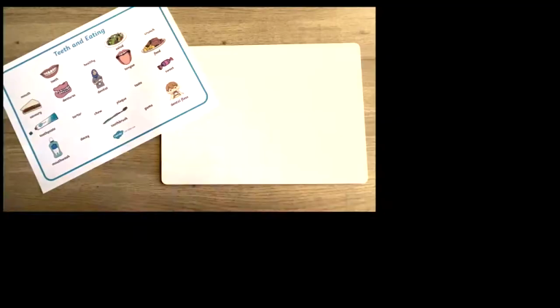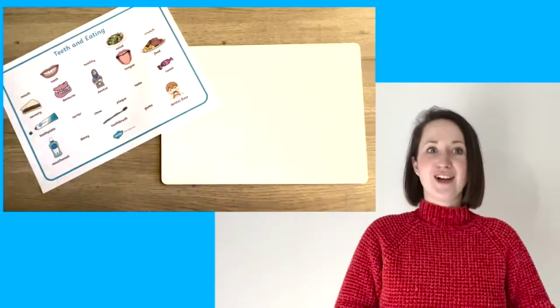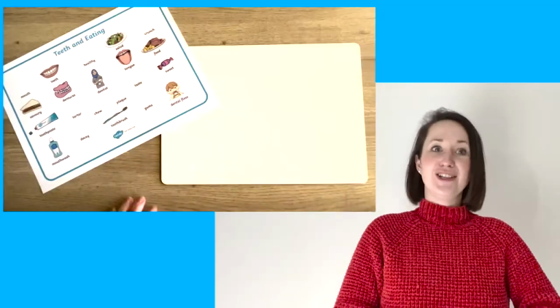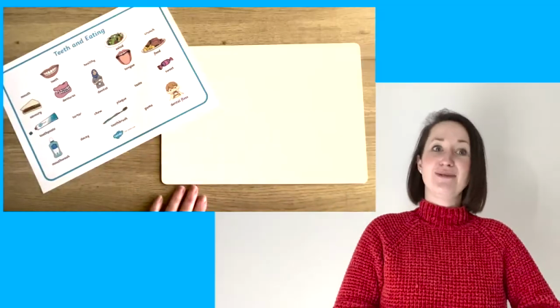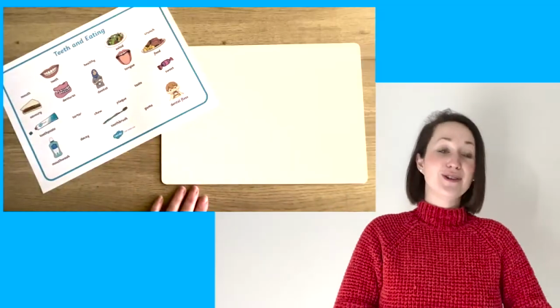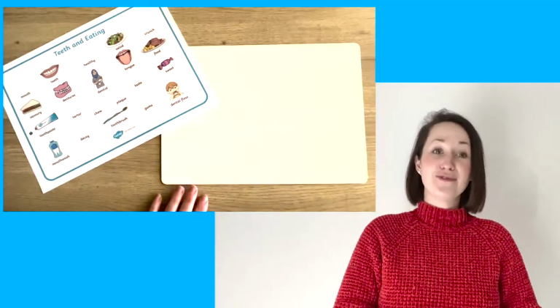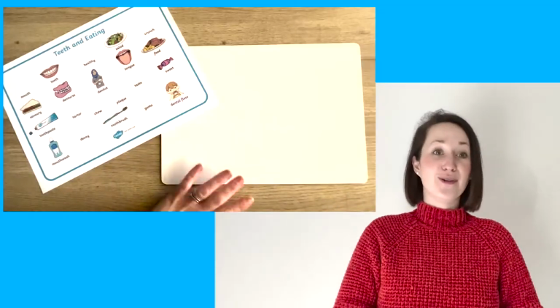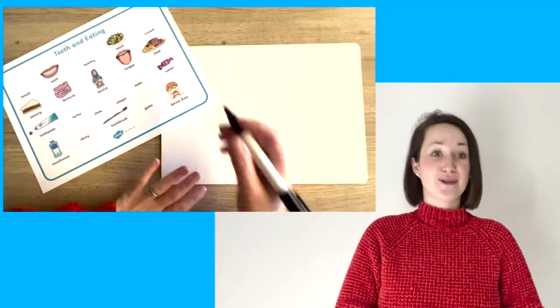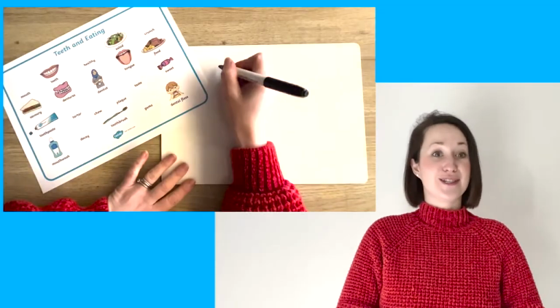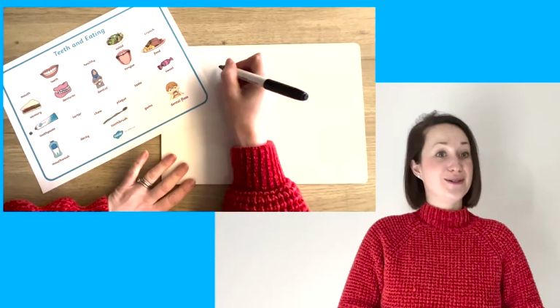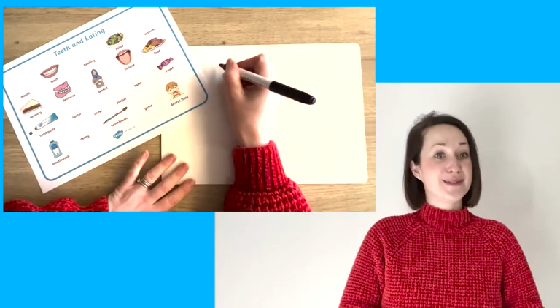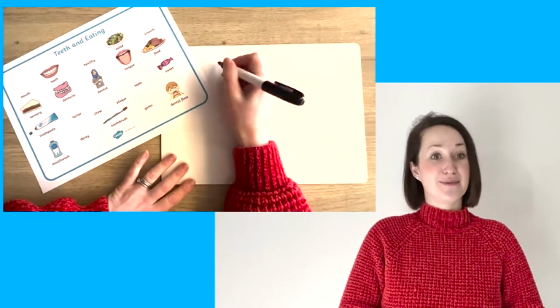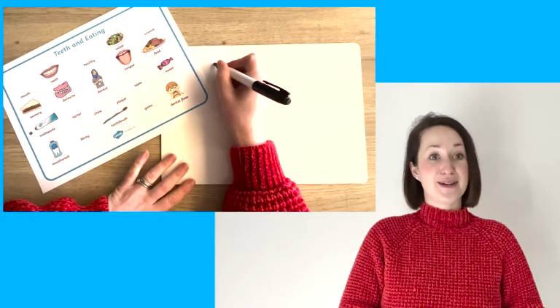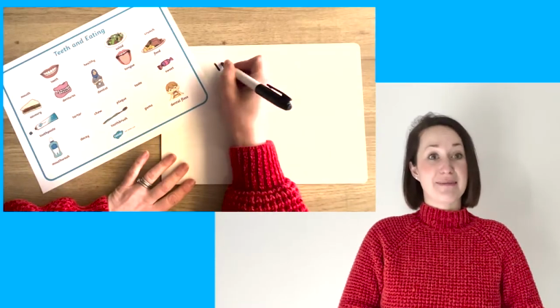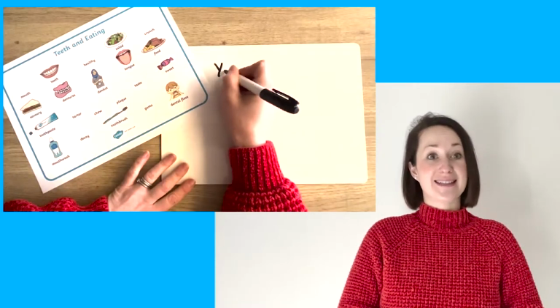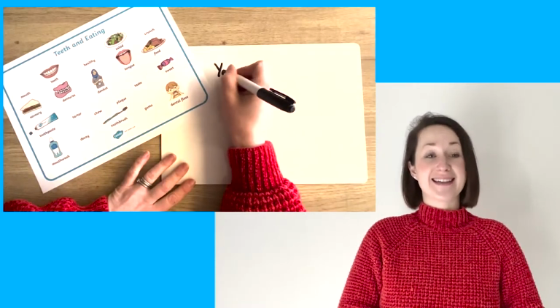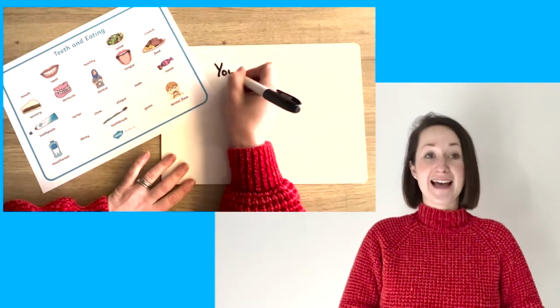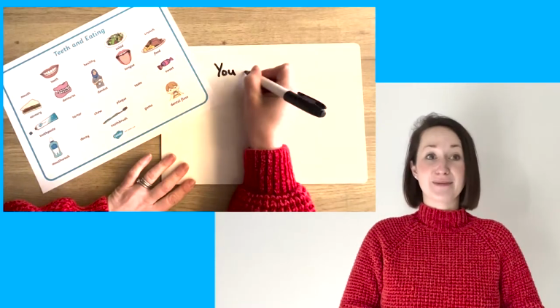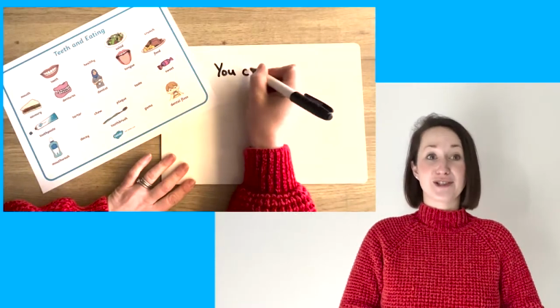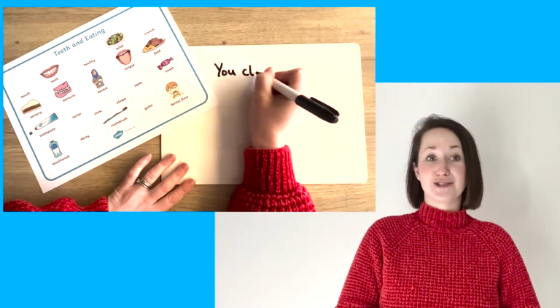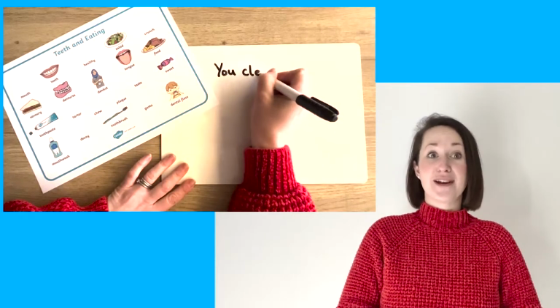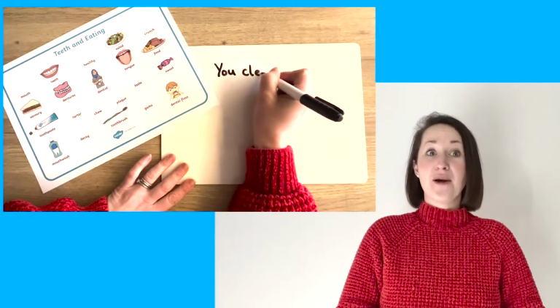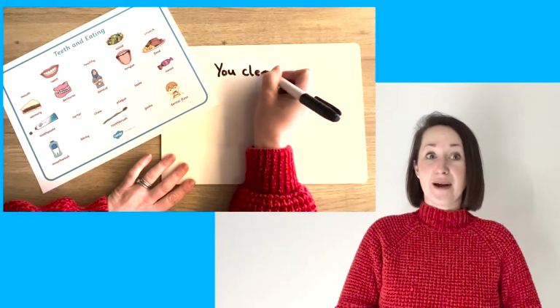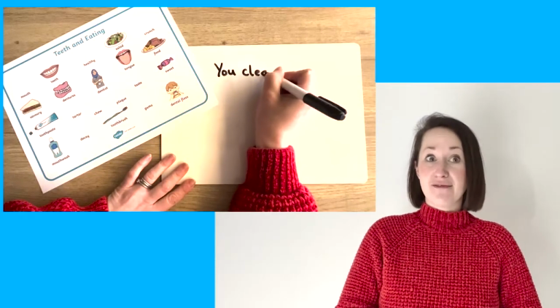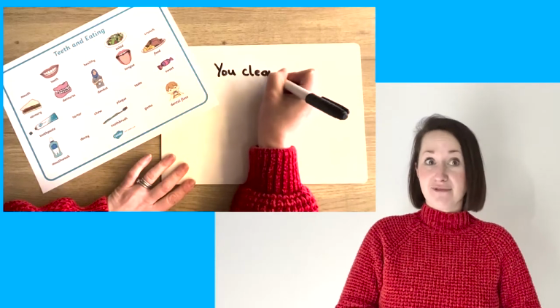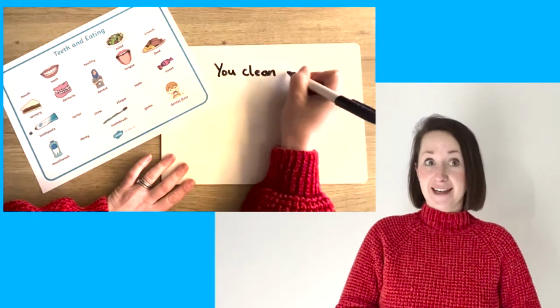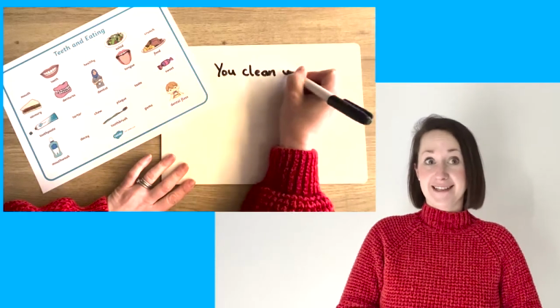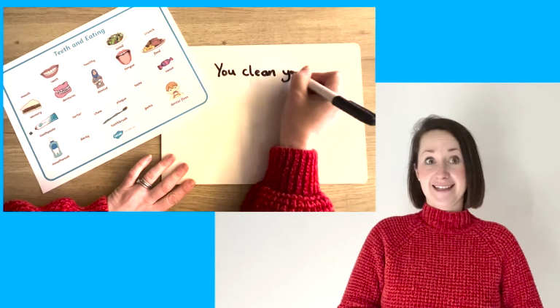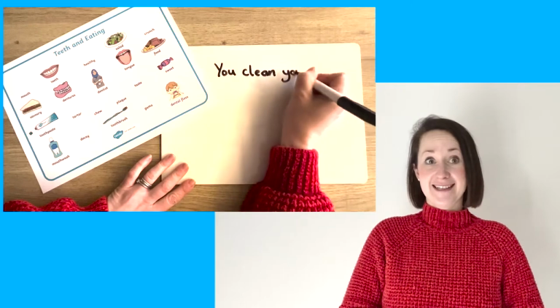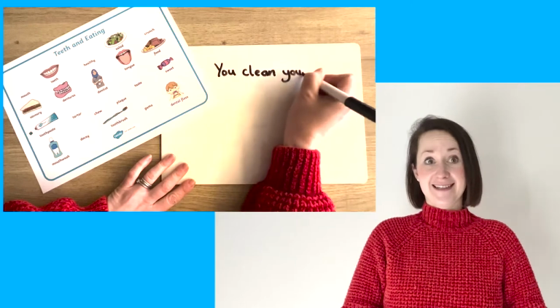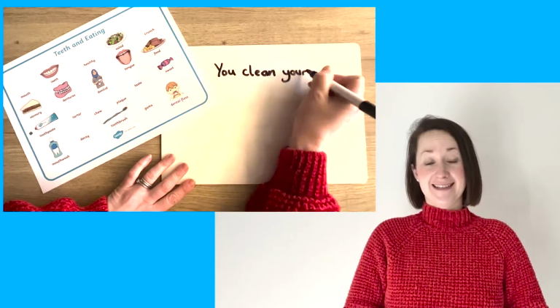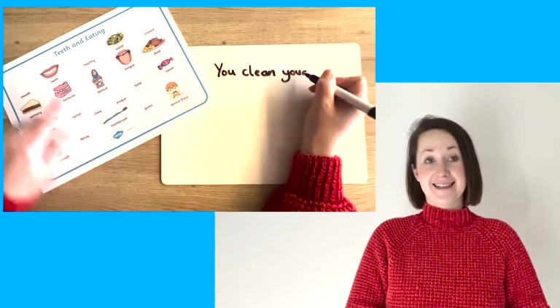You could, of course, use the wordmats to help children when writing sentences.